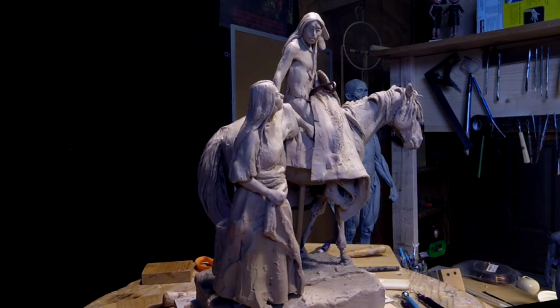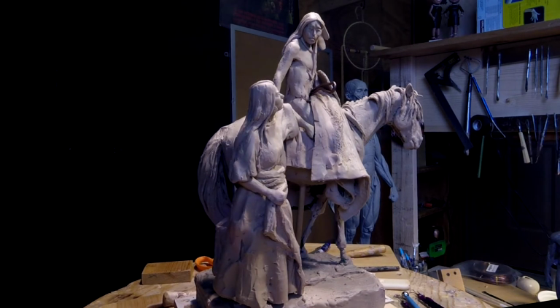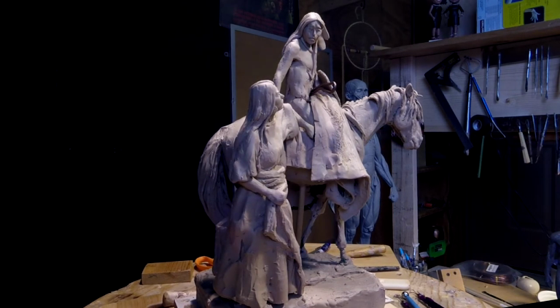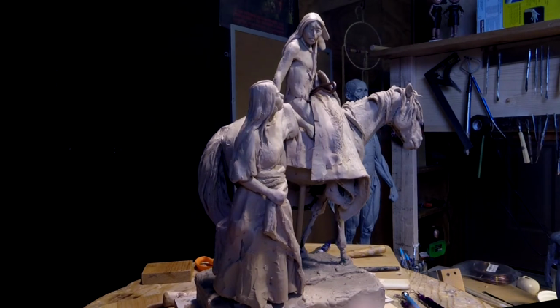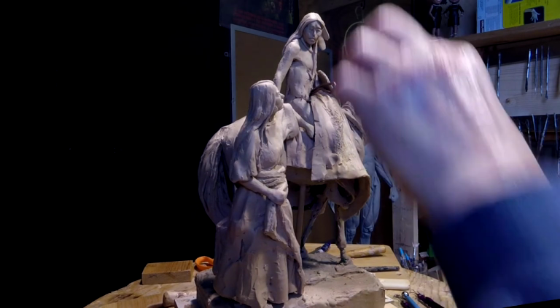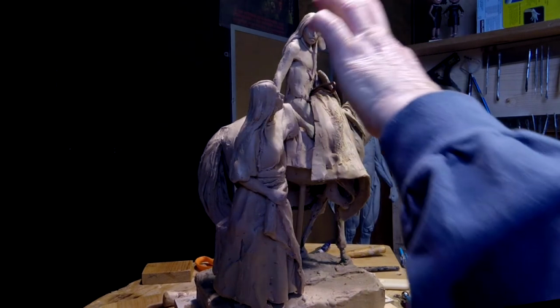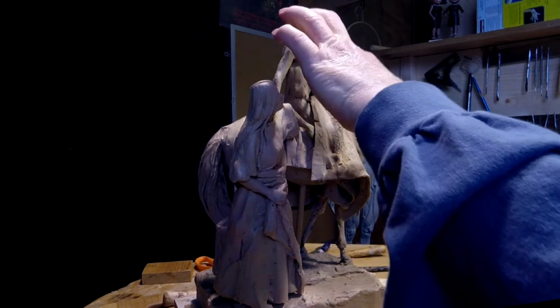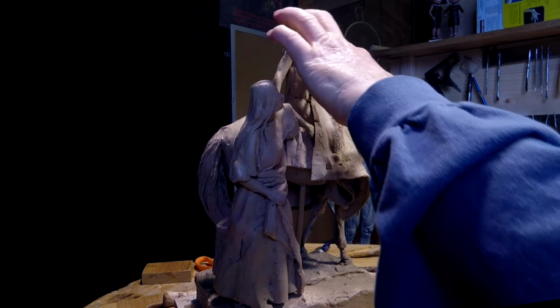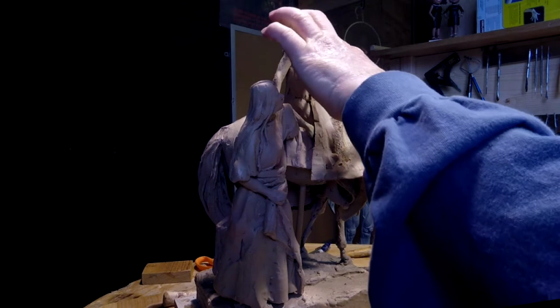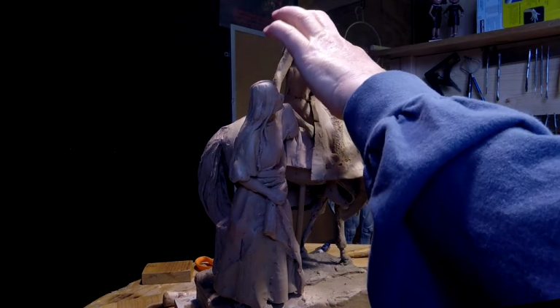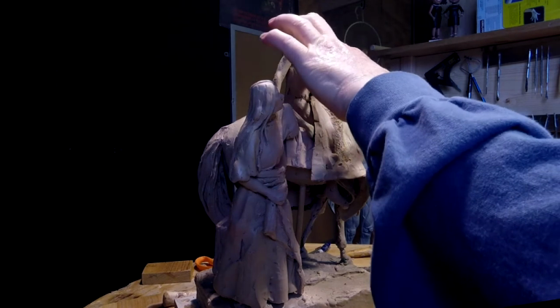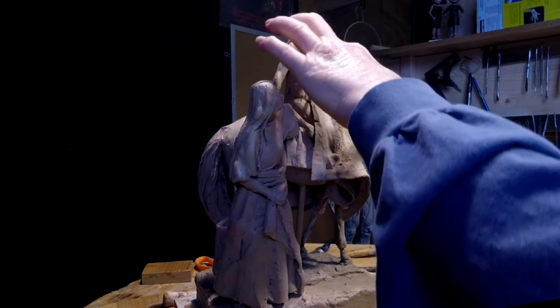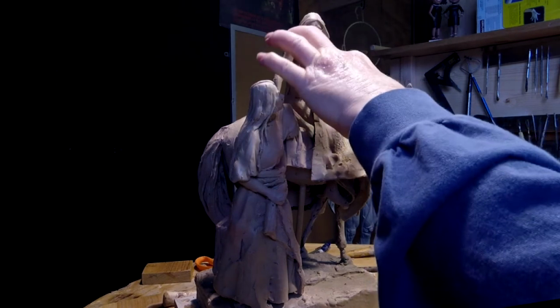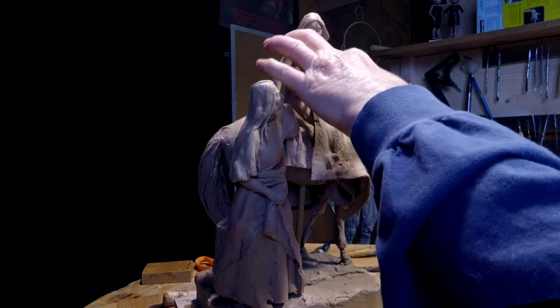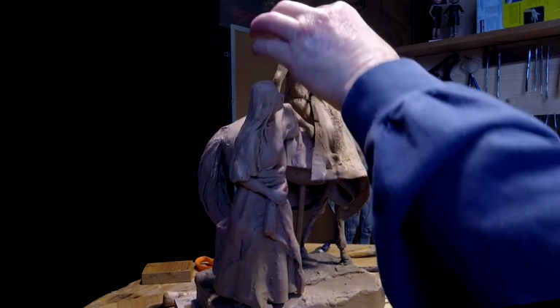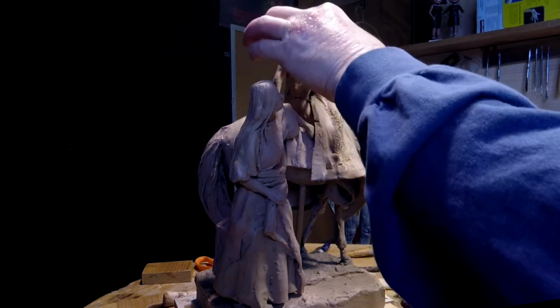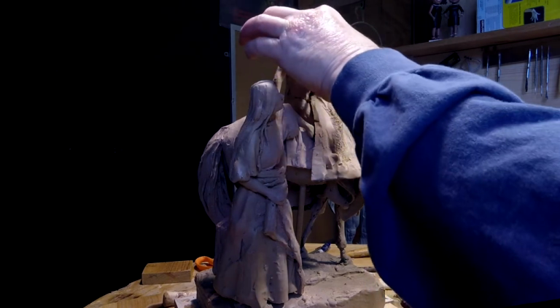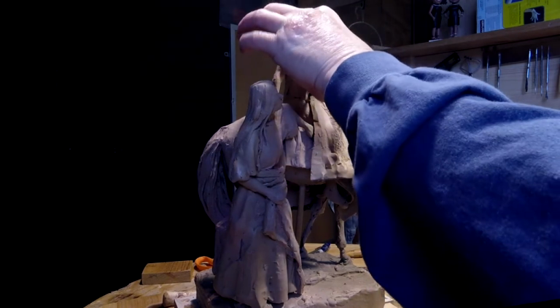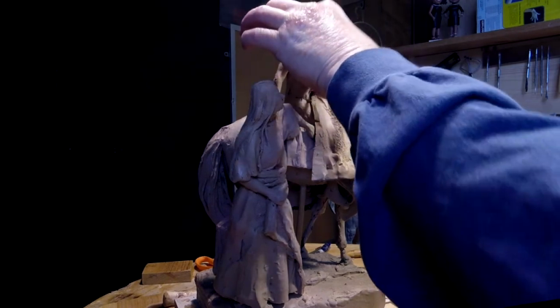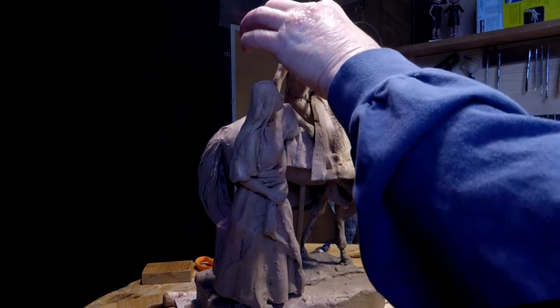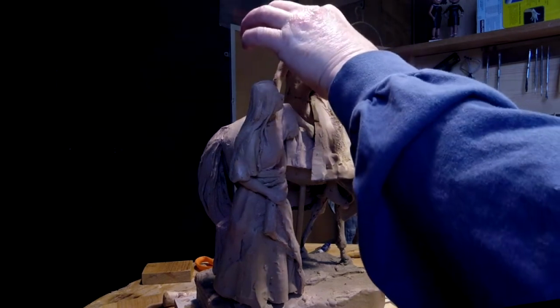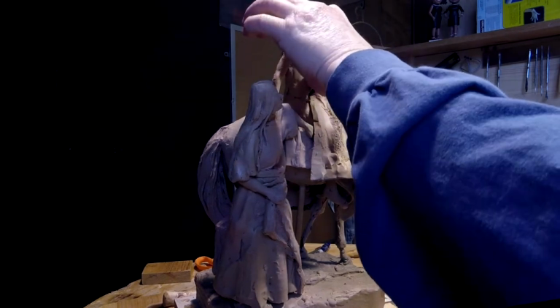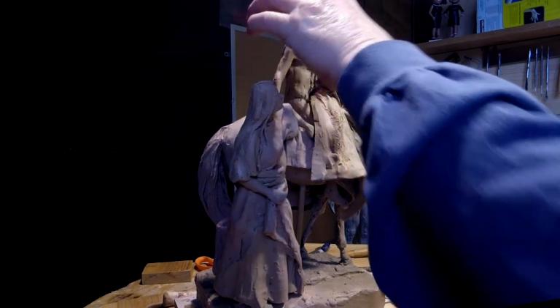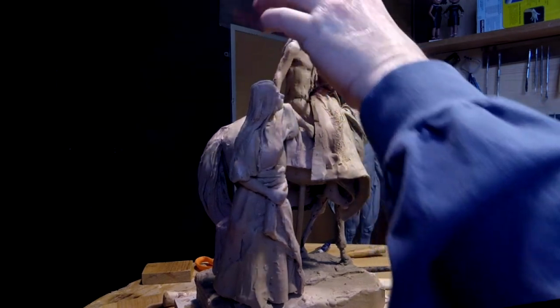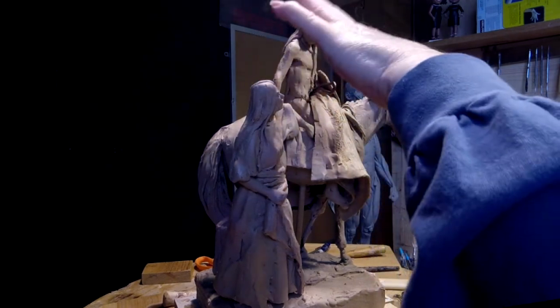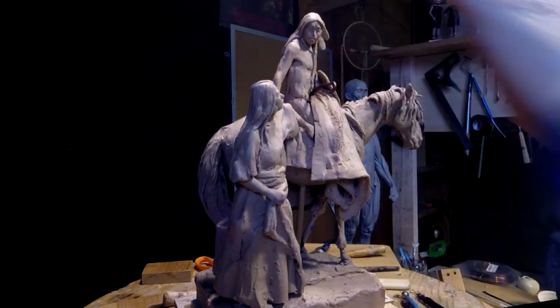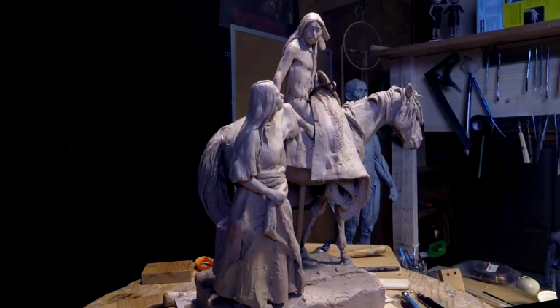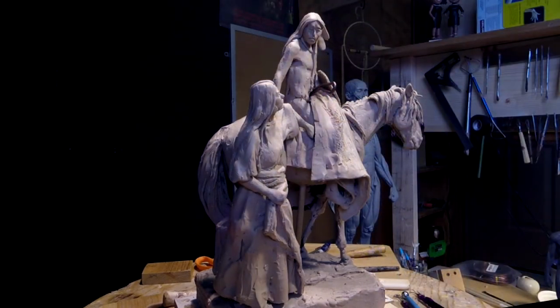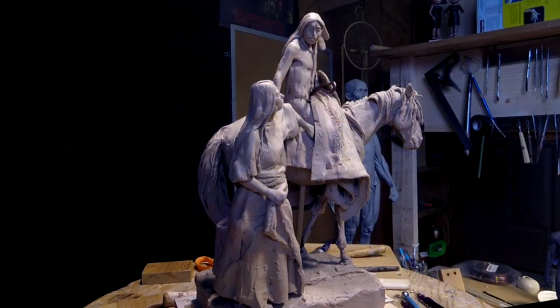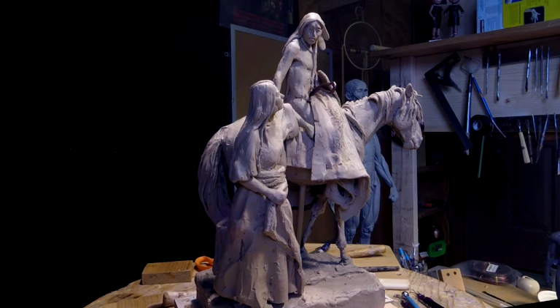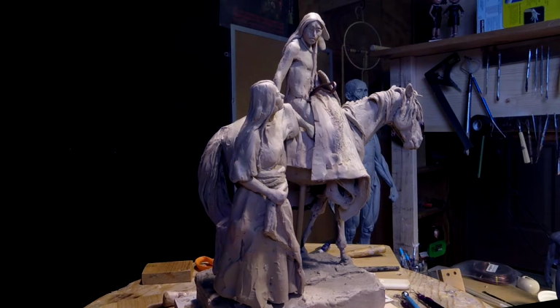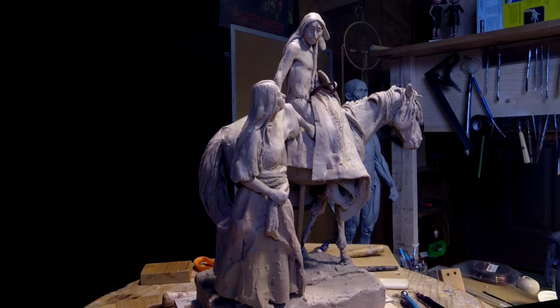Right now I'm just going to work on his upper body, but I've got to lower the sculpting stand so I can get him more eye level.